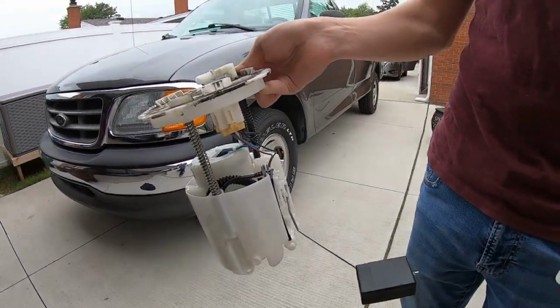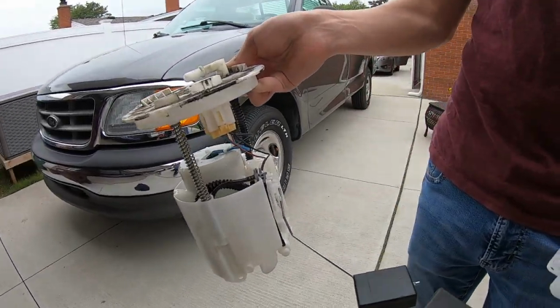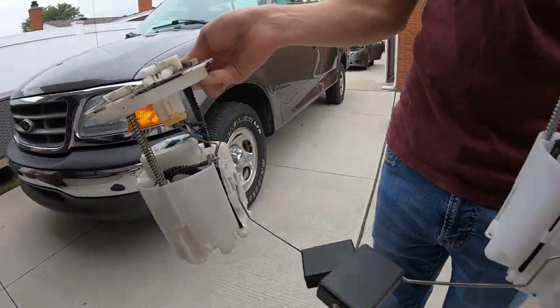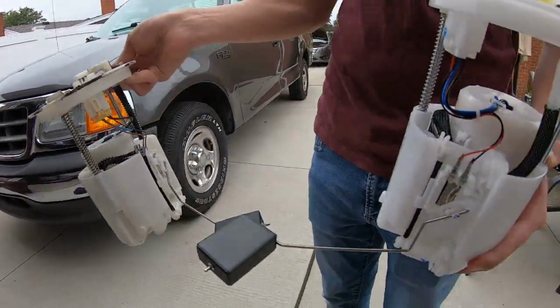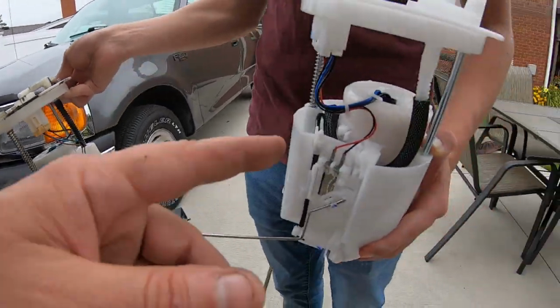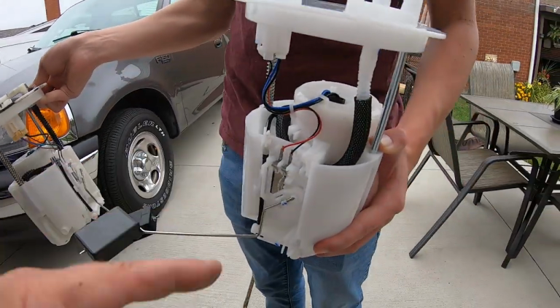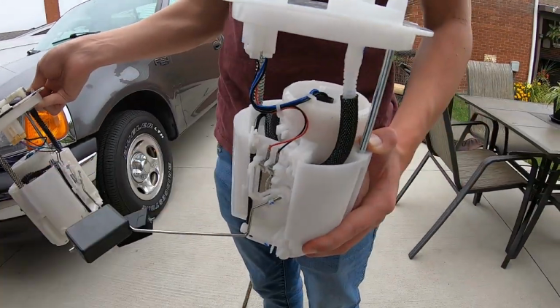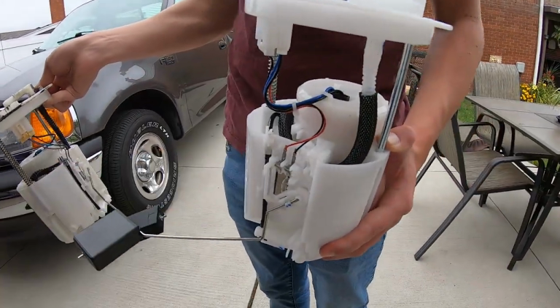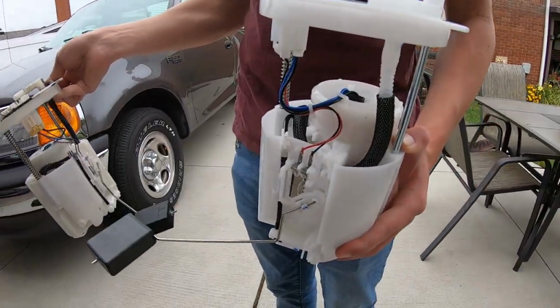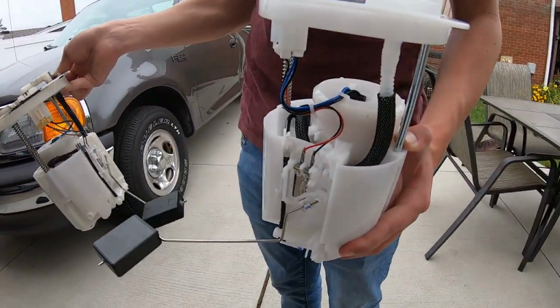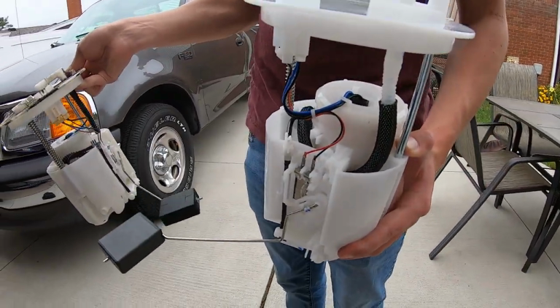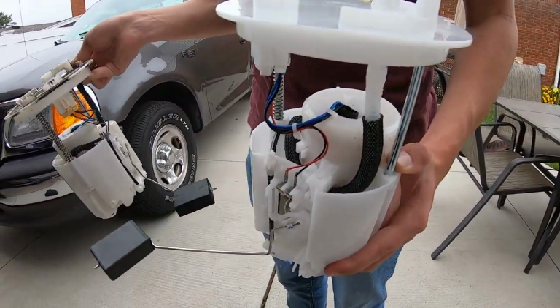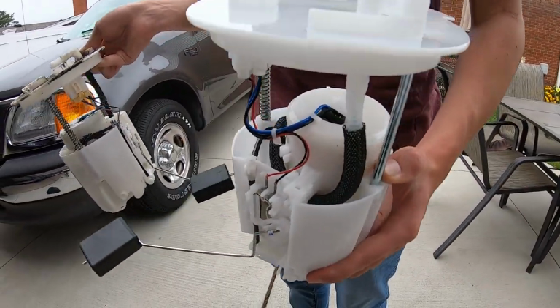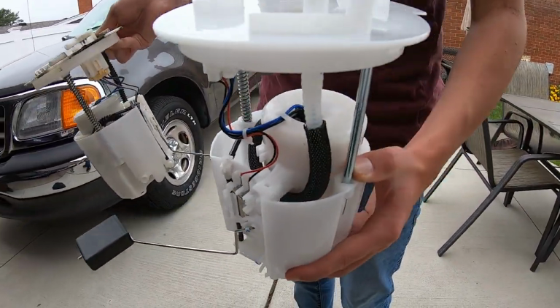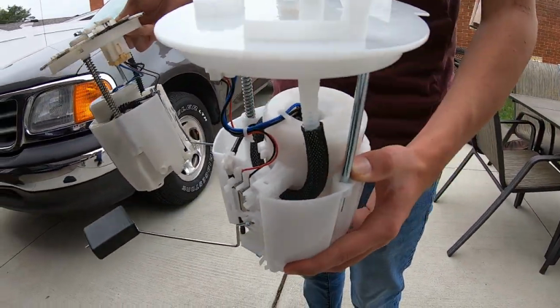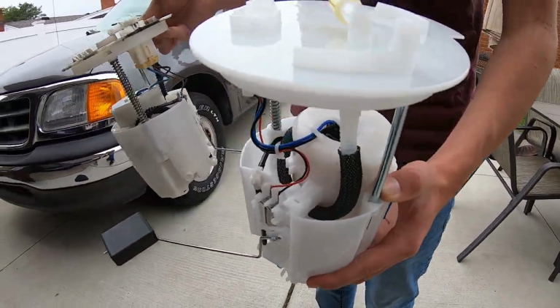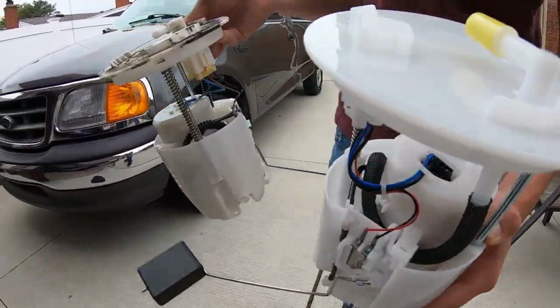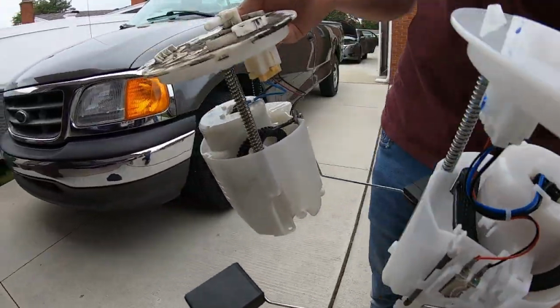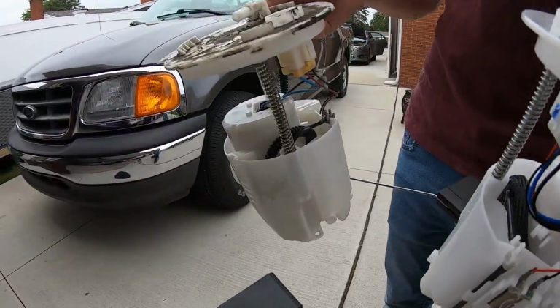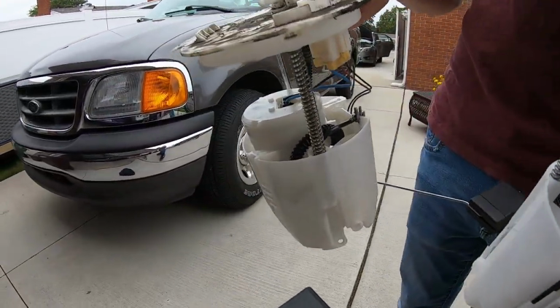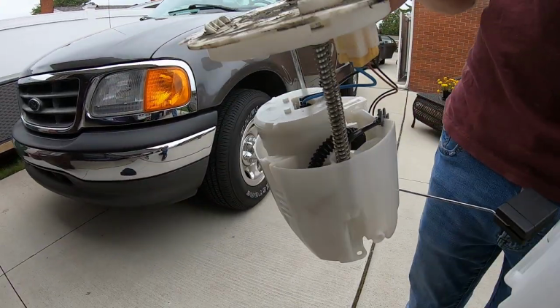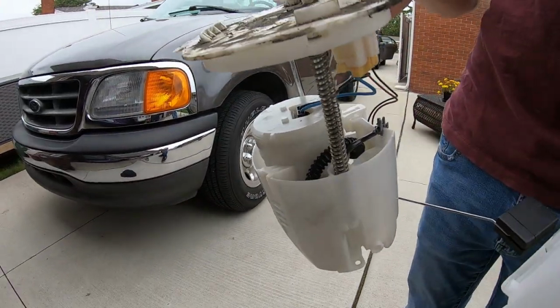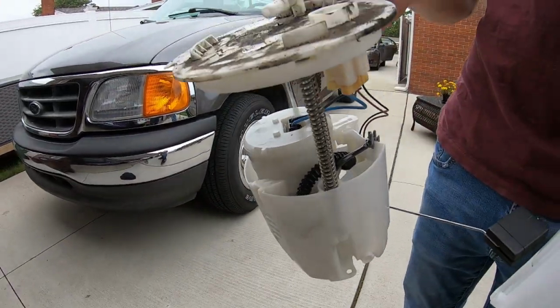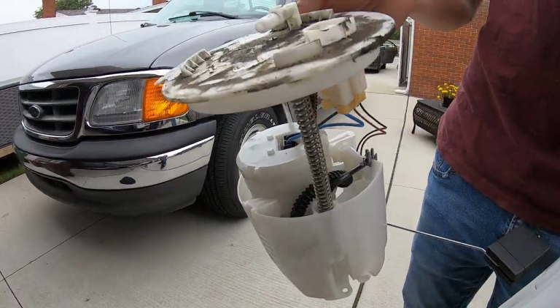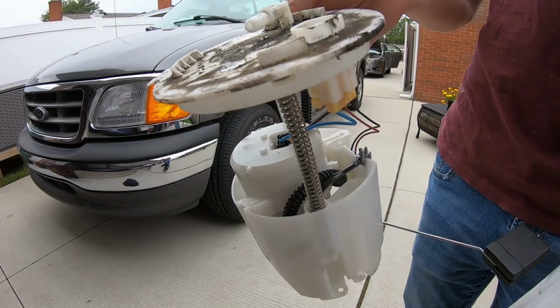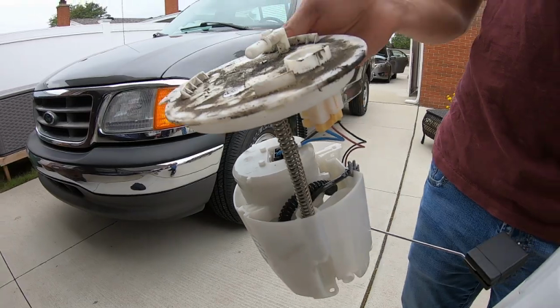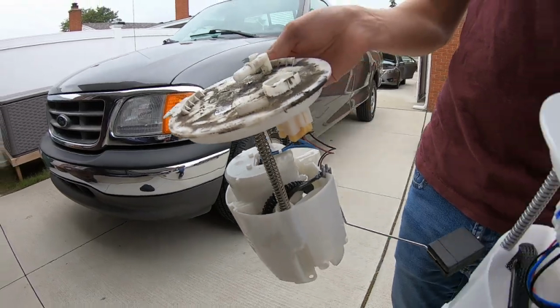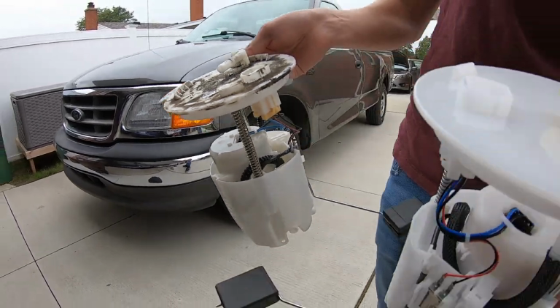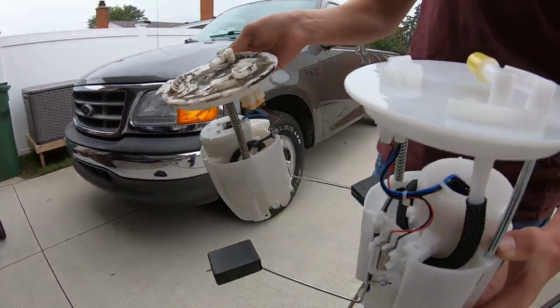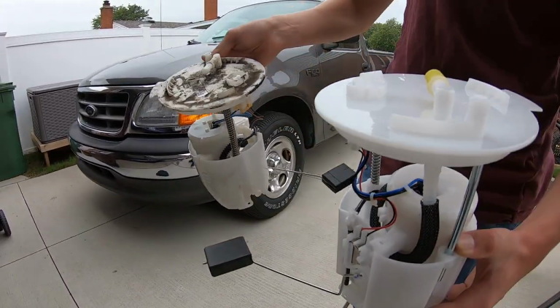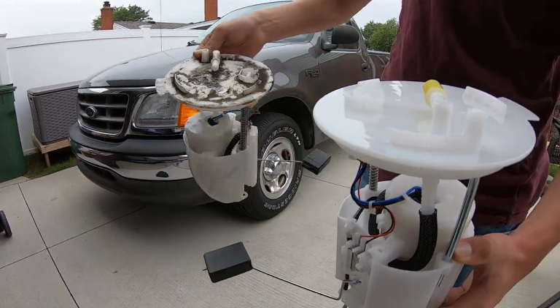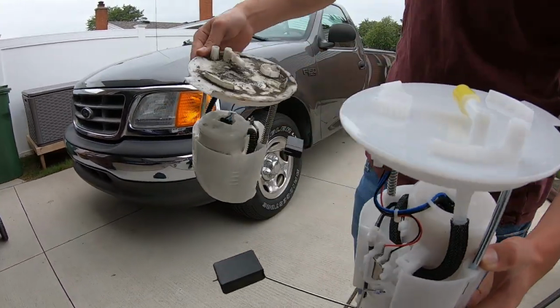This pump actually works for different vehicles also. Check them out — they're identical.